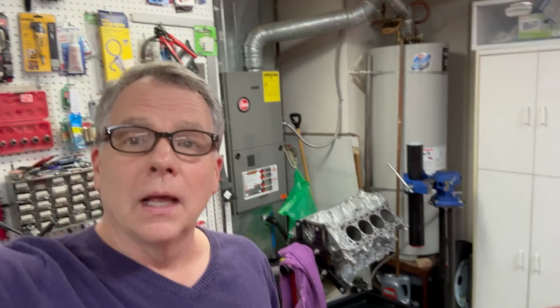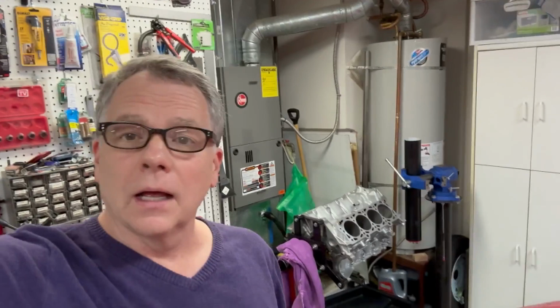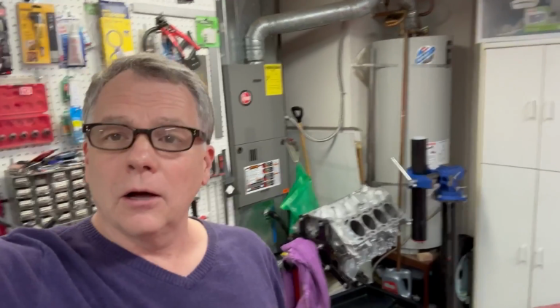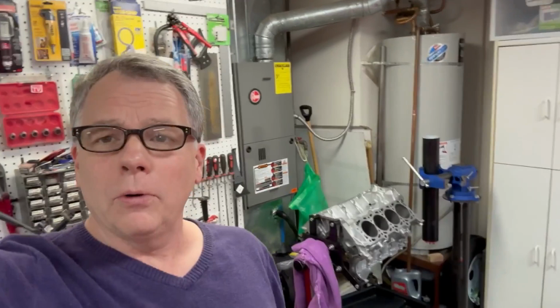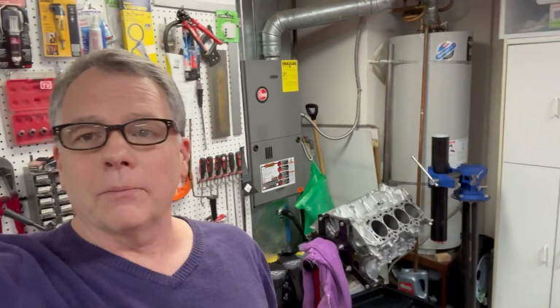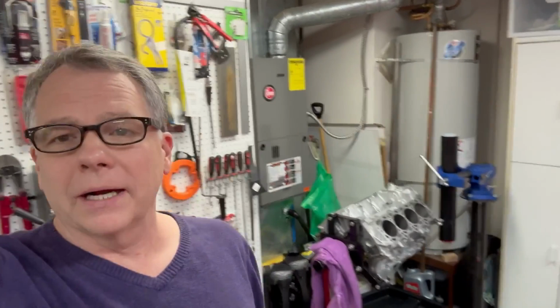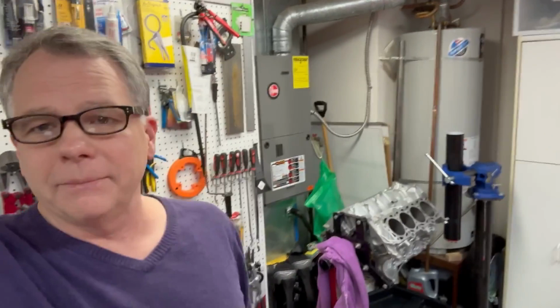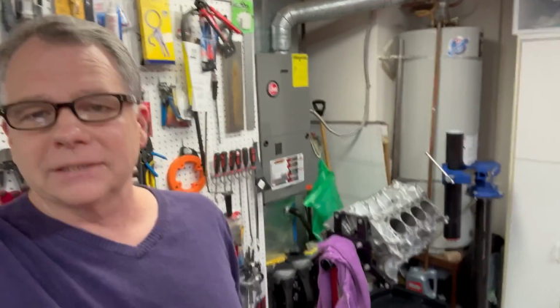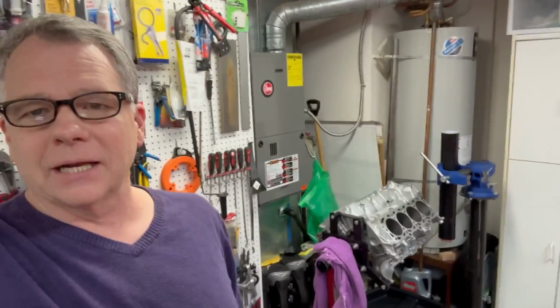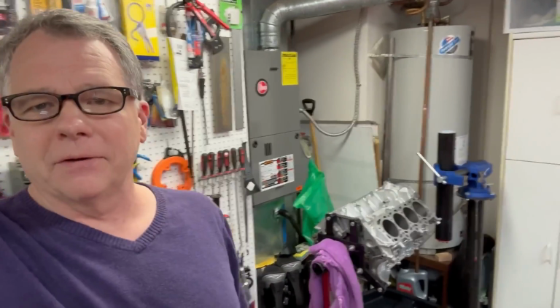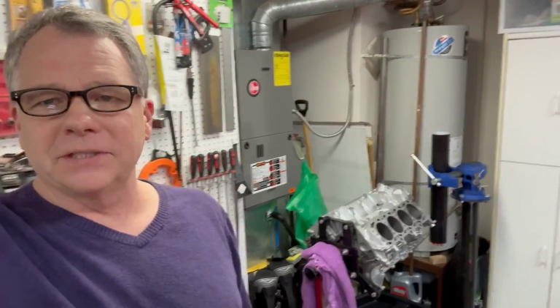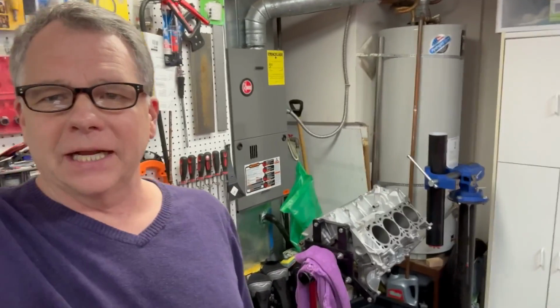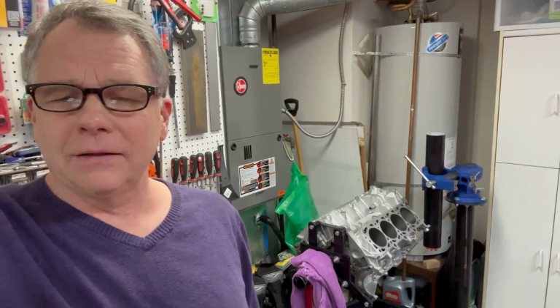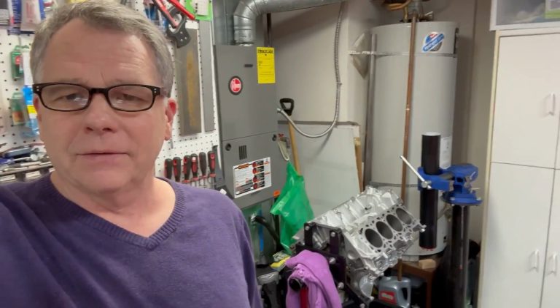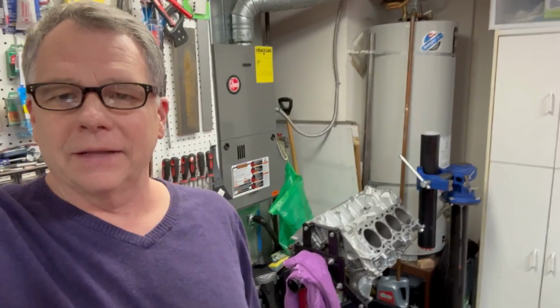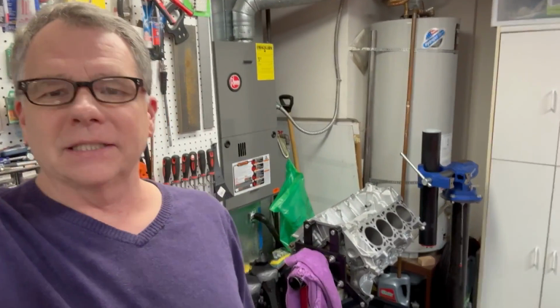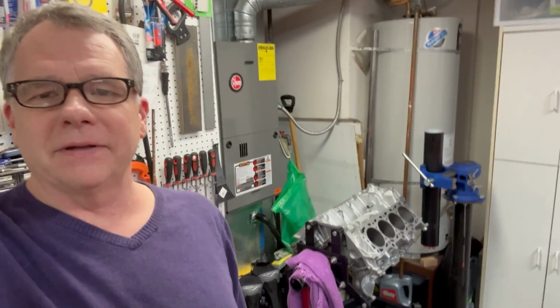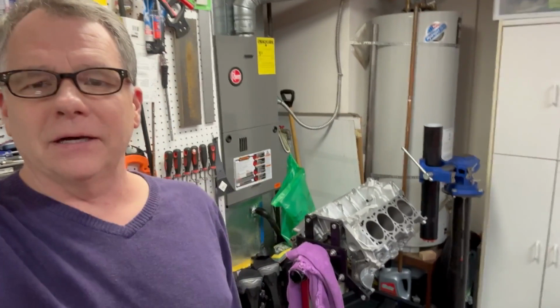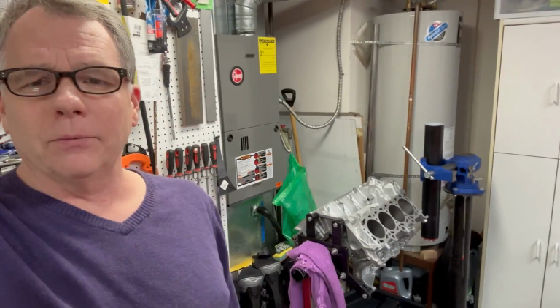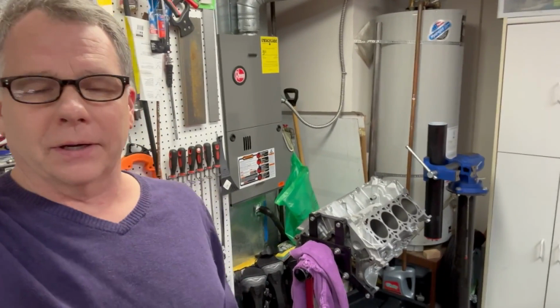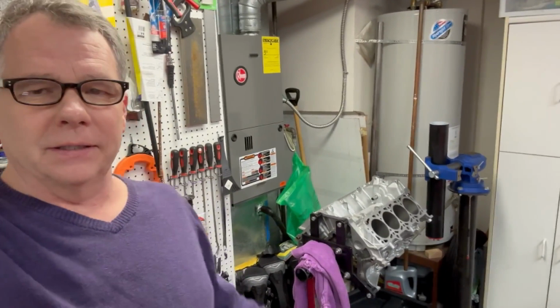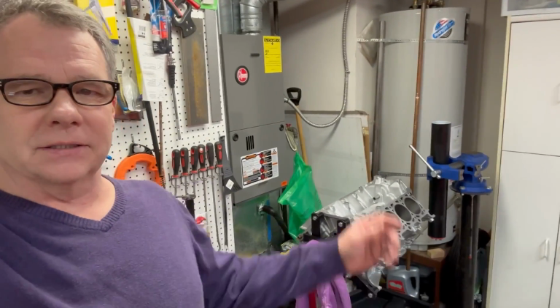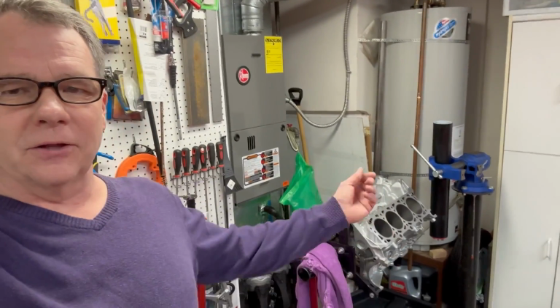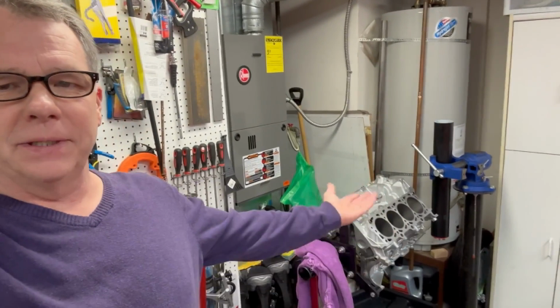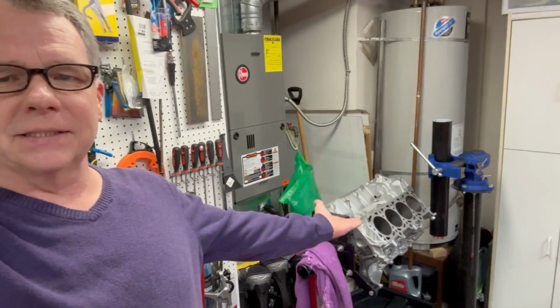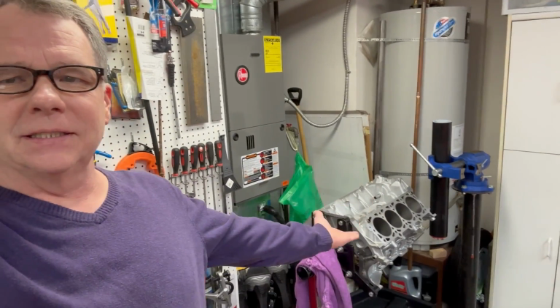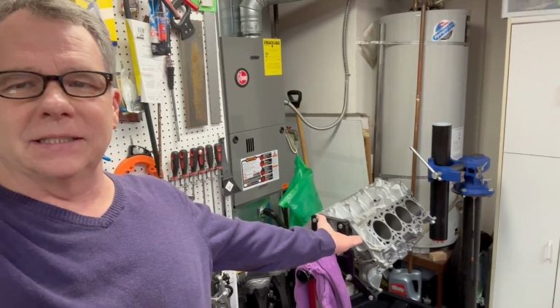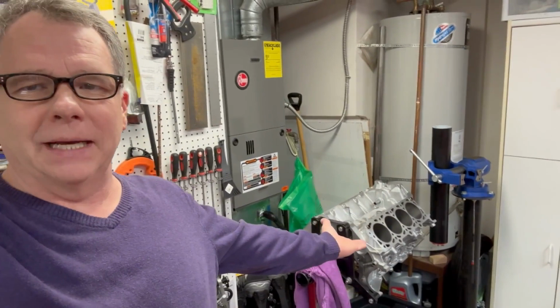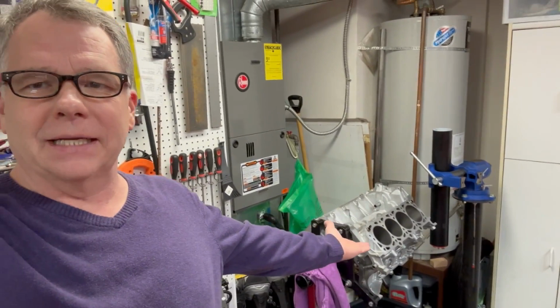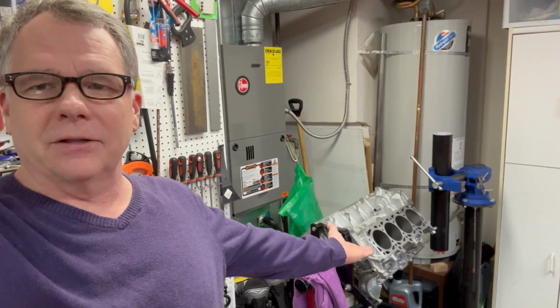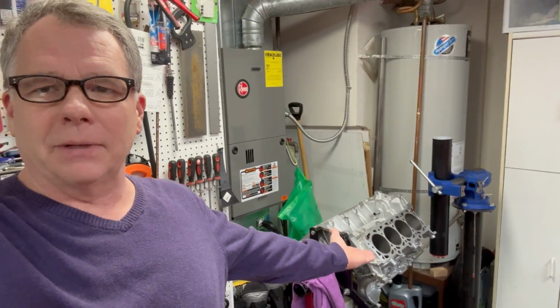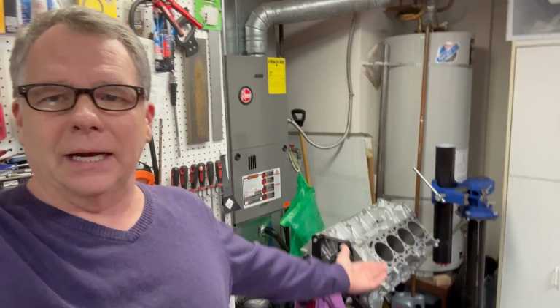Hello and welcome back to Matt's Automotive channel. In this video we're going to install the pistons back into the block.